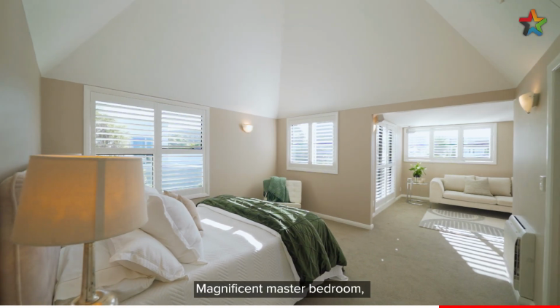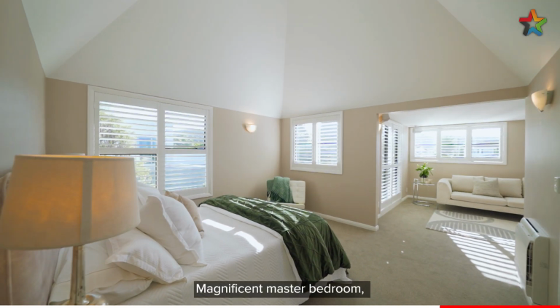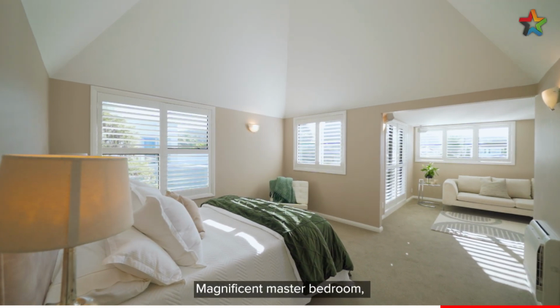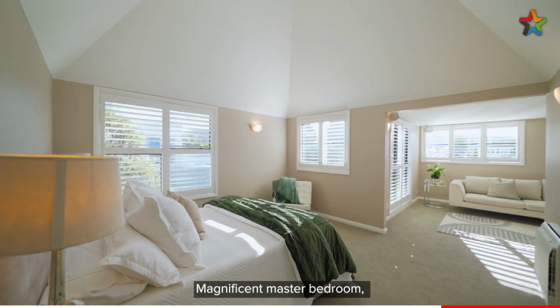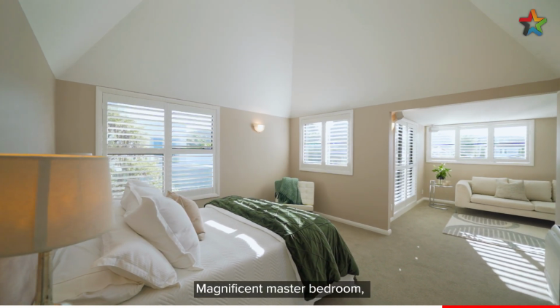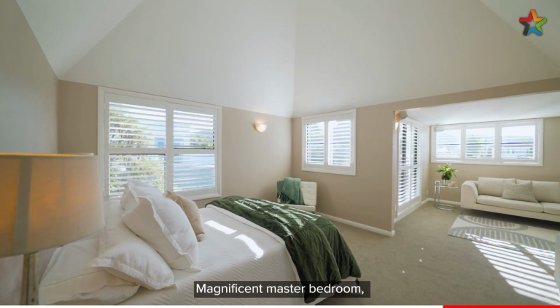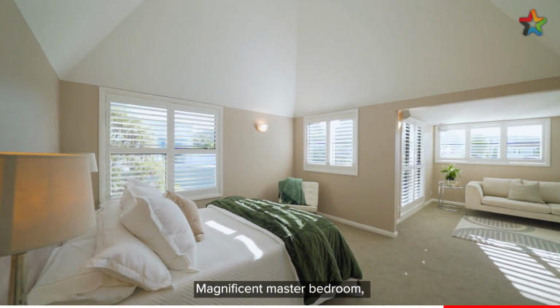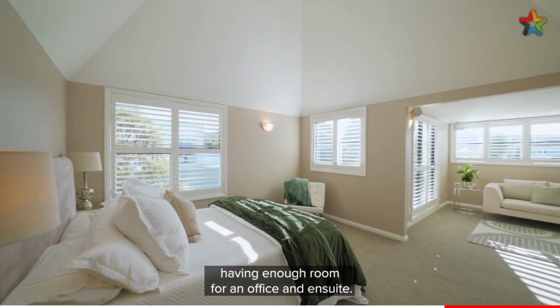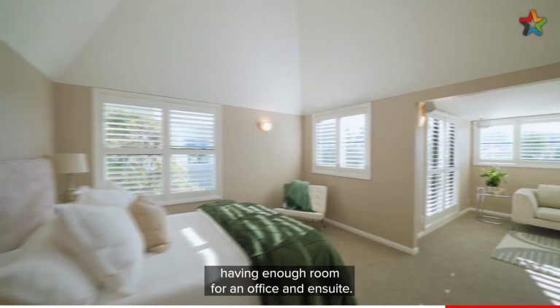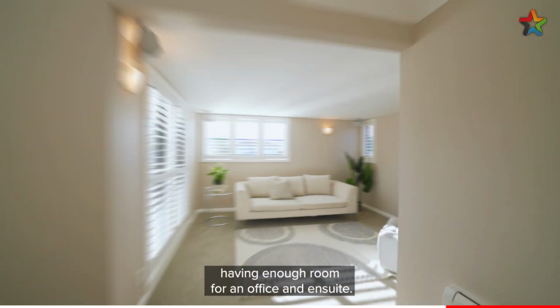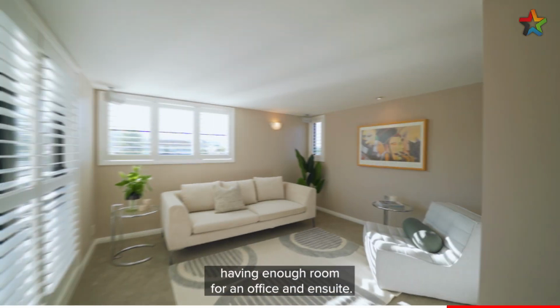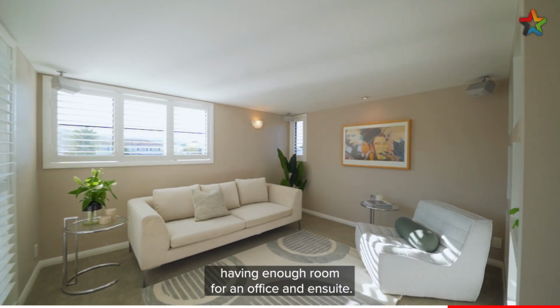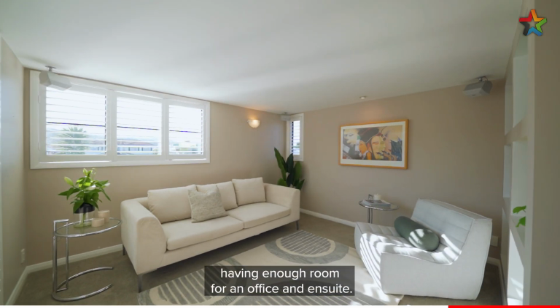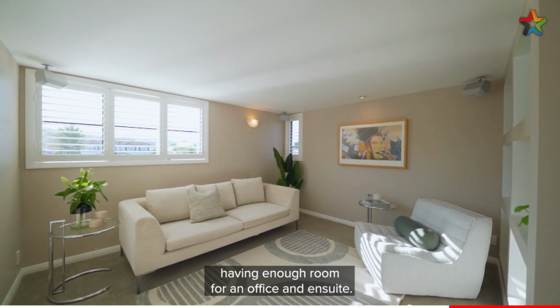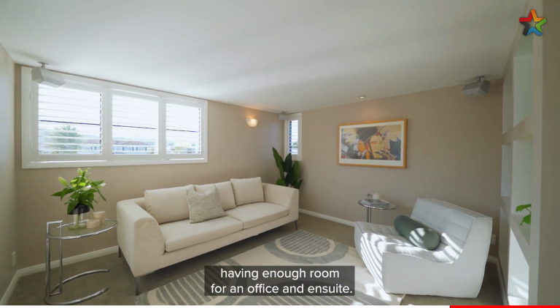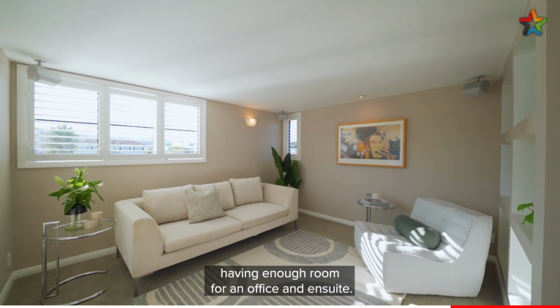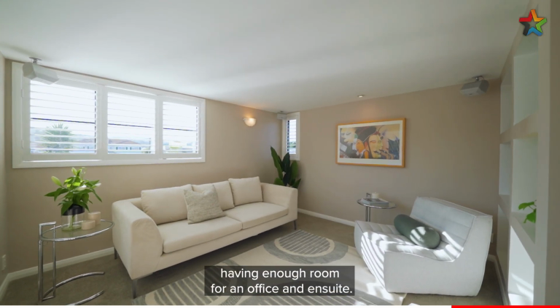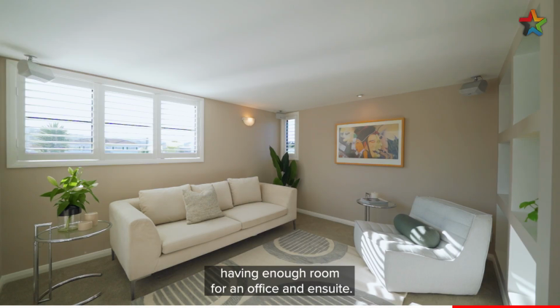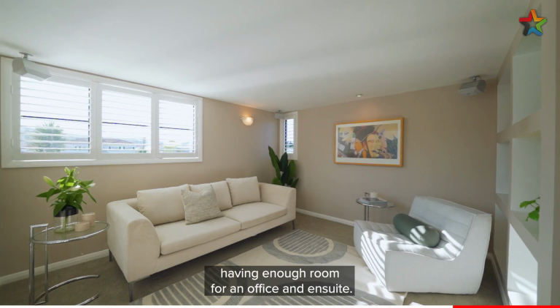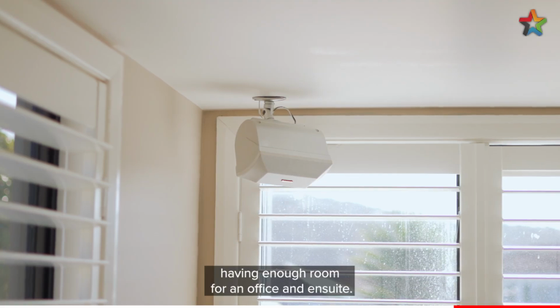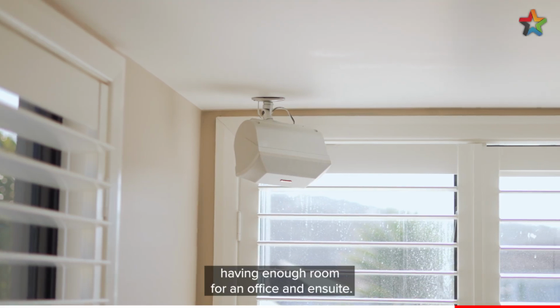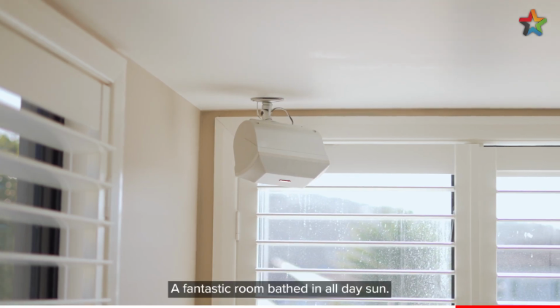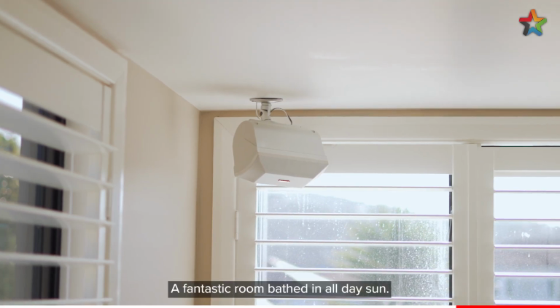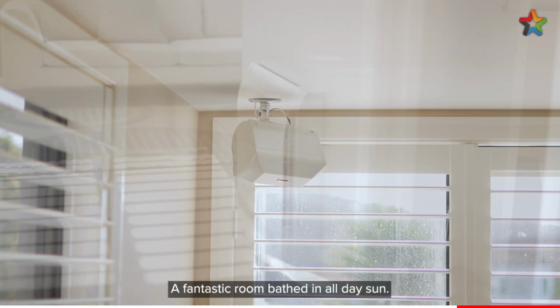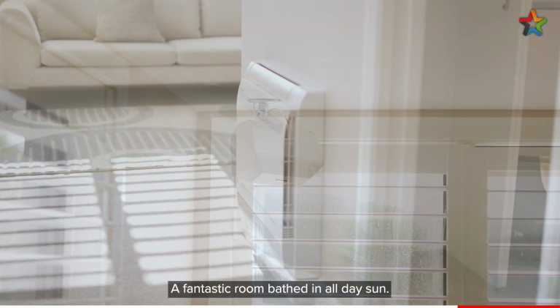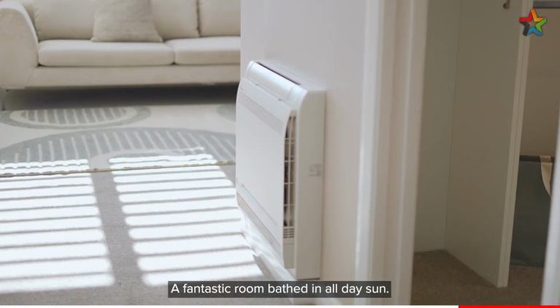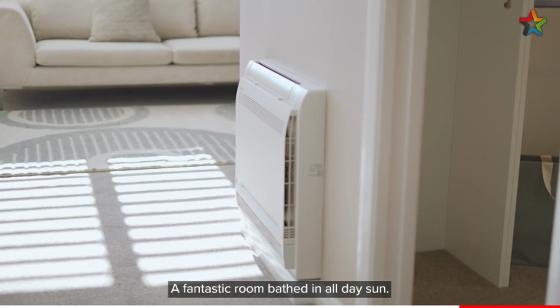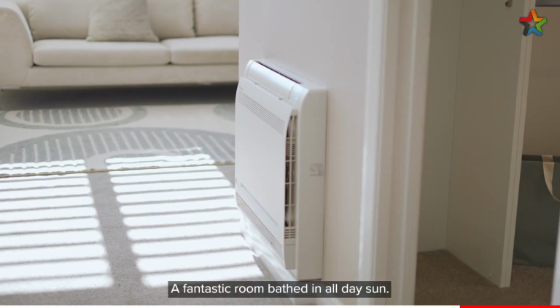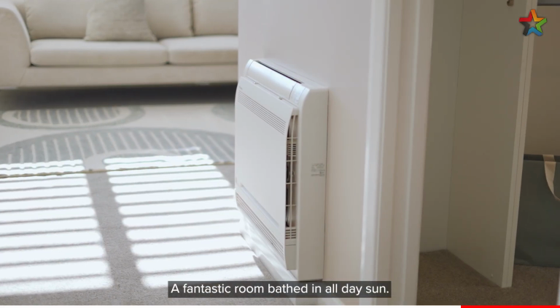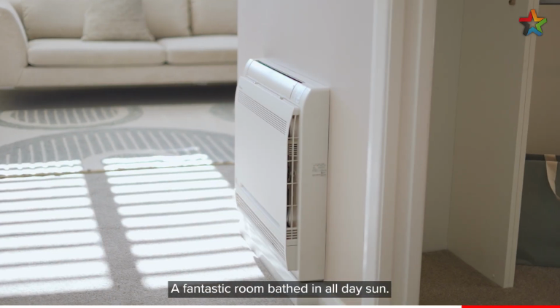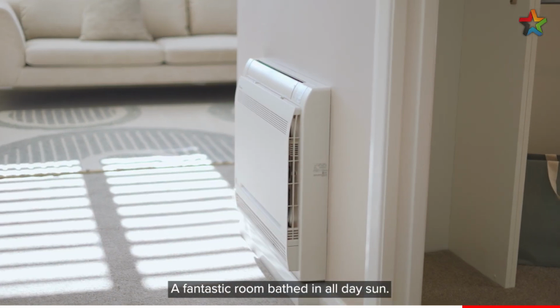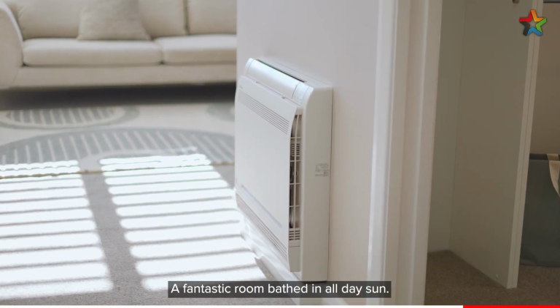Magnificent master bedroom, having enough room for an office and en suite. A fantastic room bathed in all day sun.